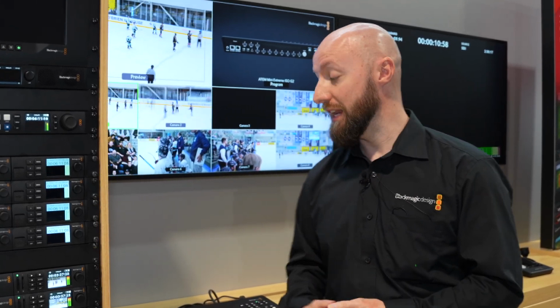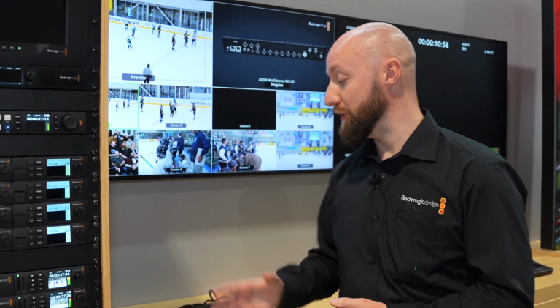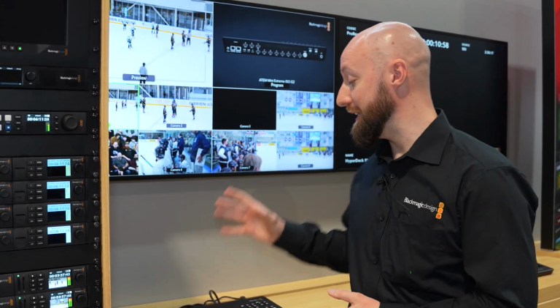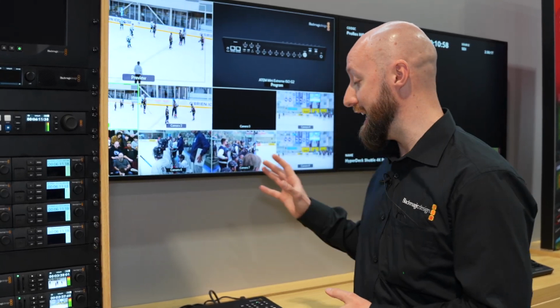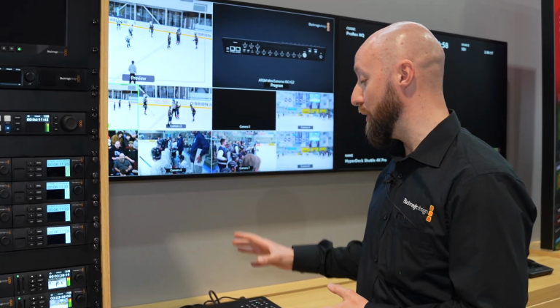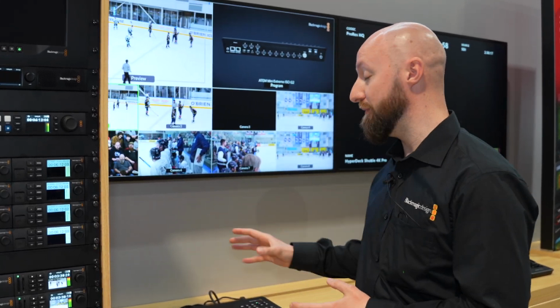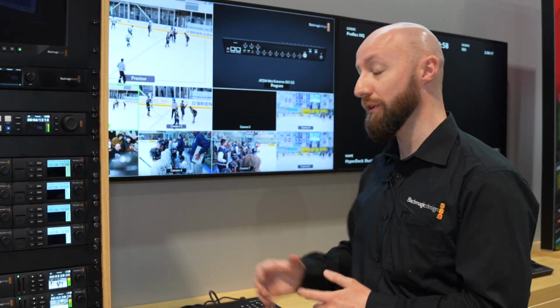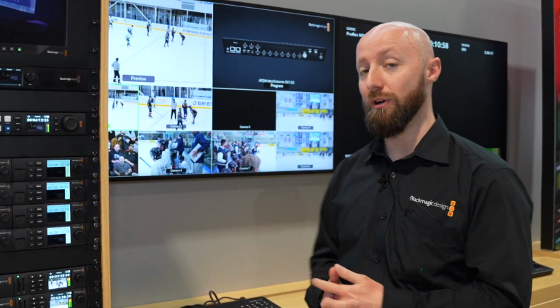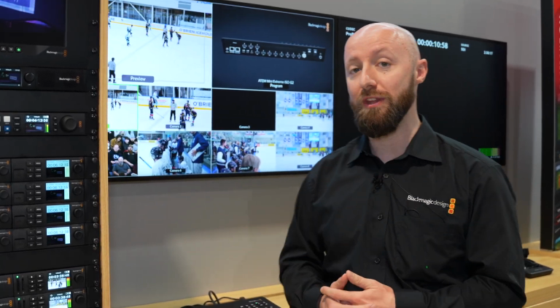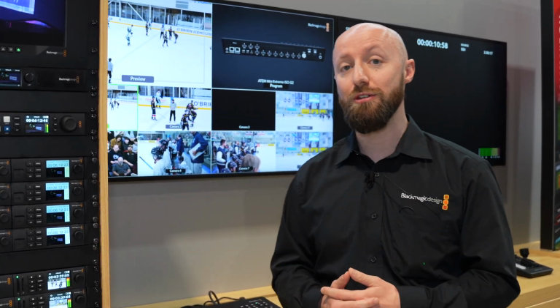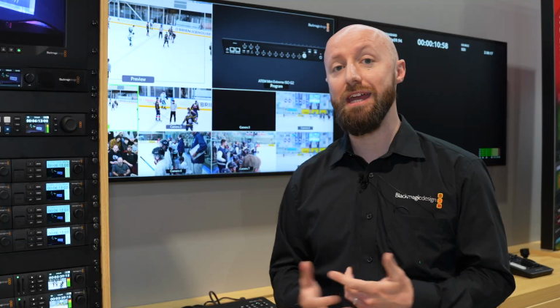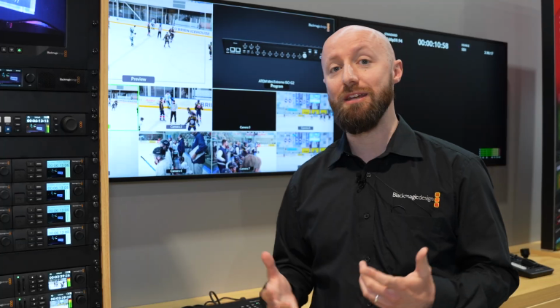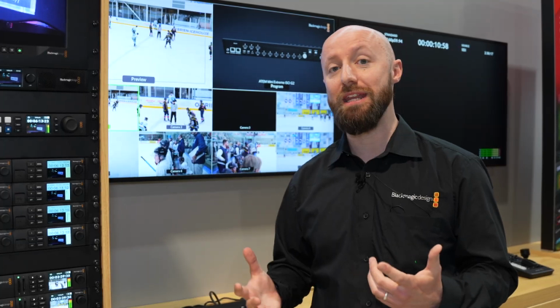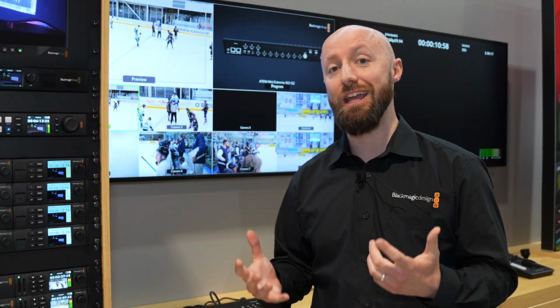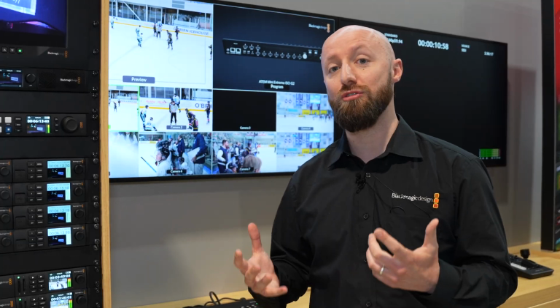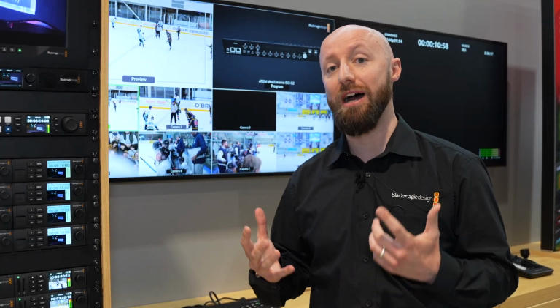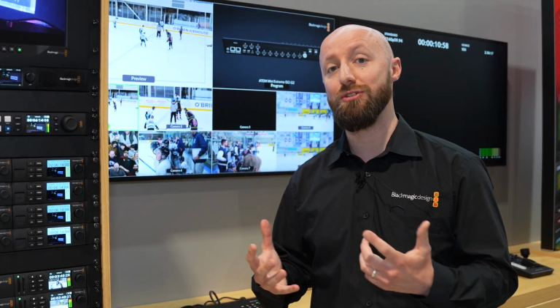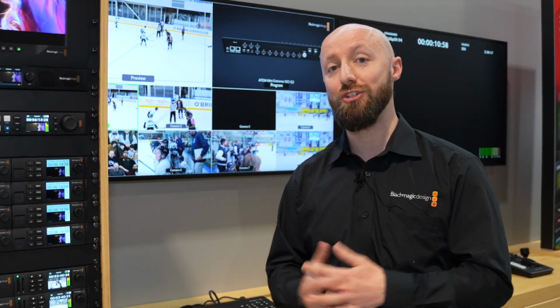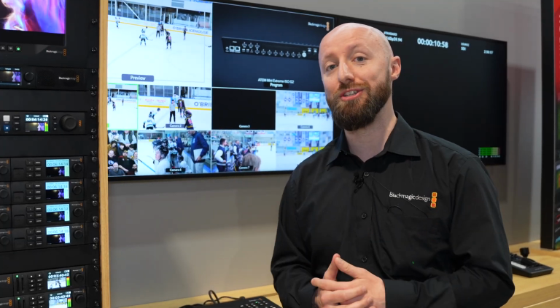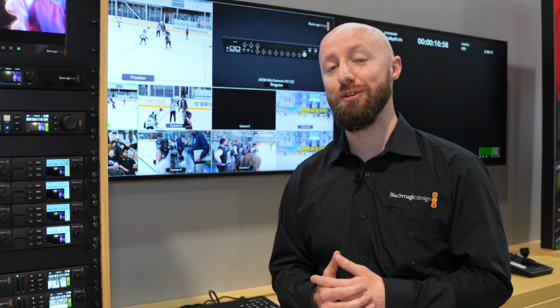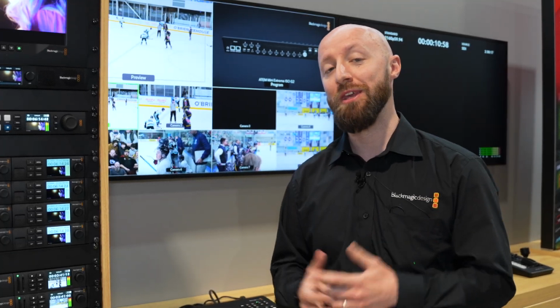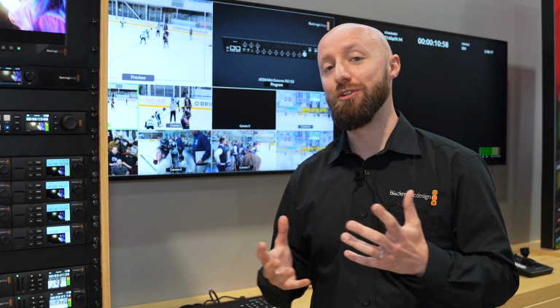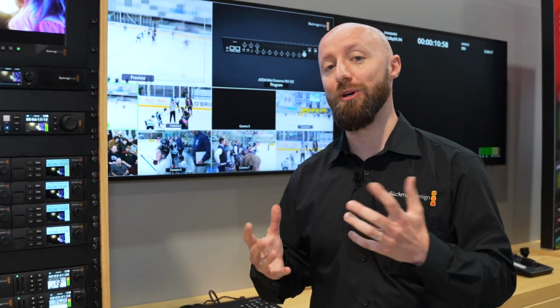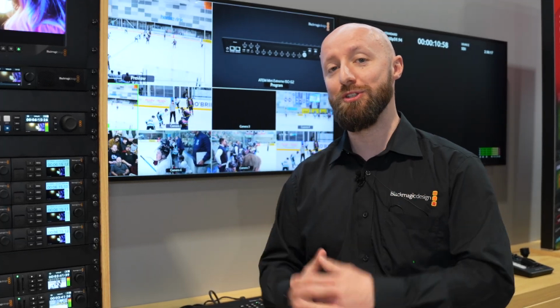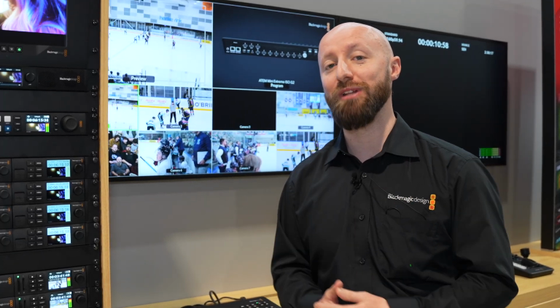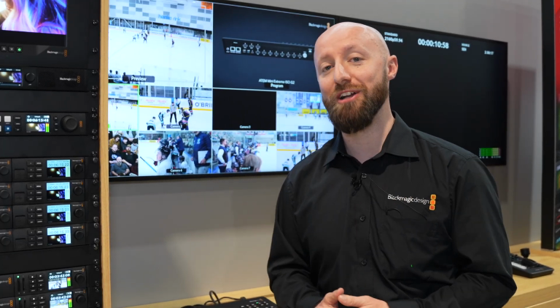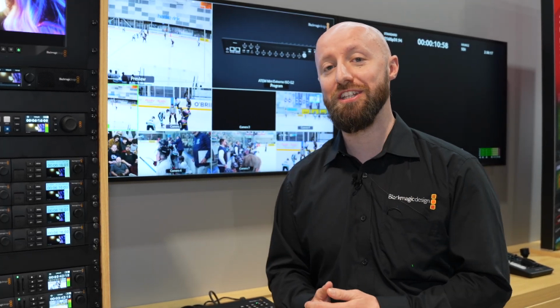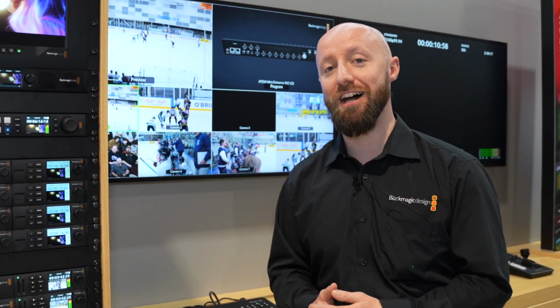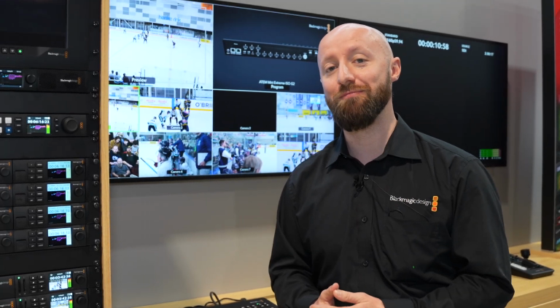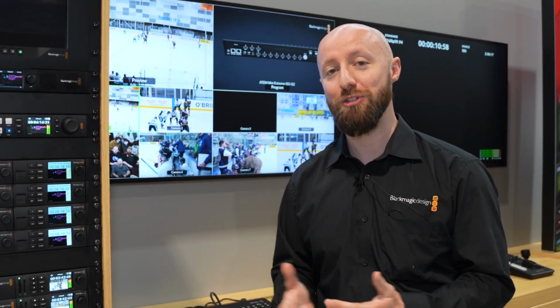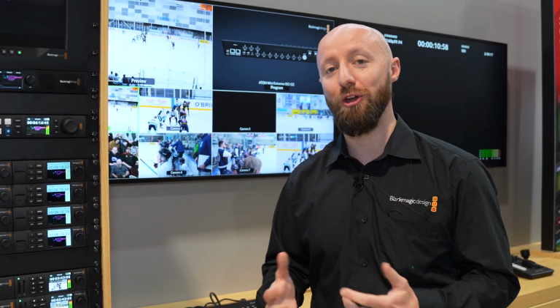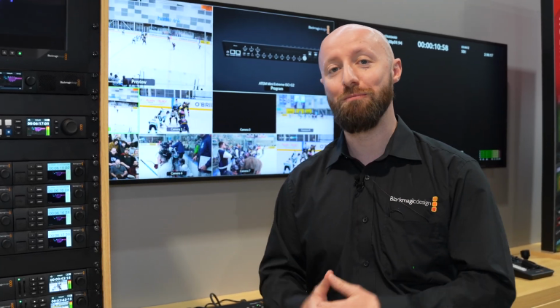Check out the videos already available on that for much more information, and if you need any more info on the new ATEM Mini Extreme ISO G2, jump on to blackmagicdesign.com.